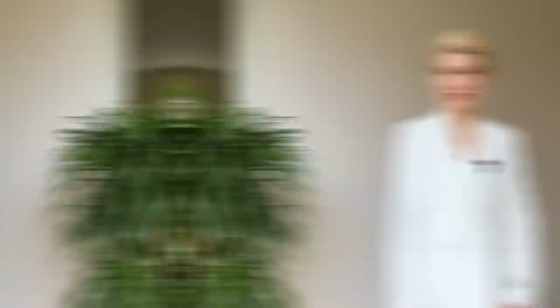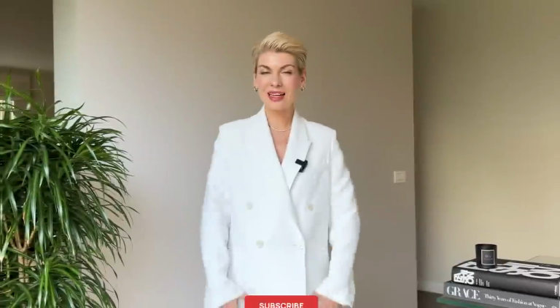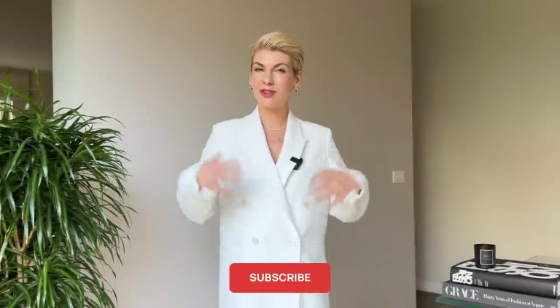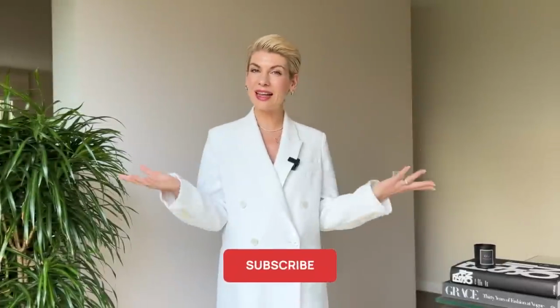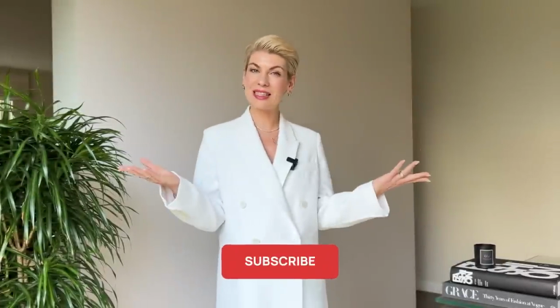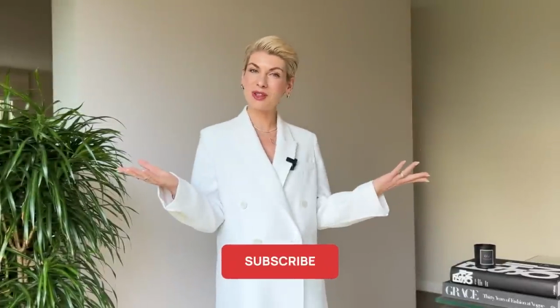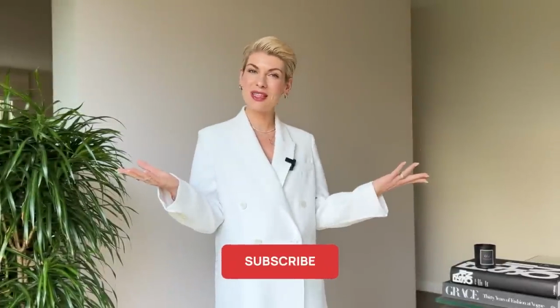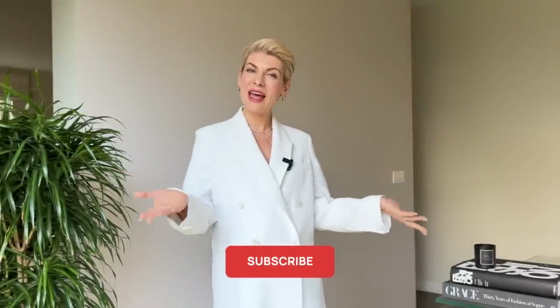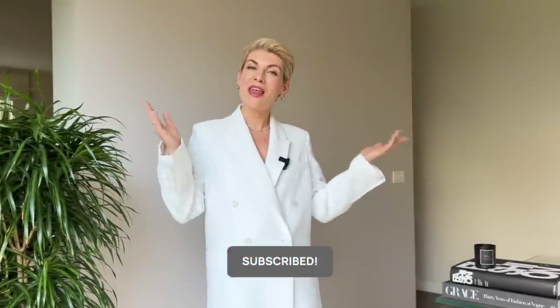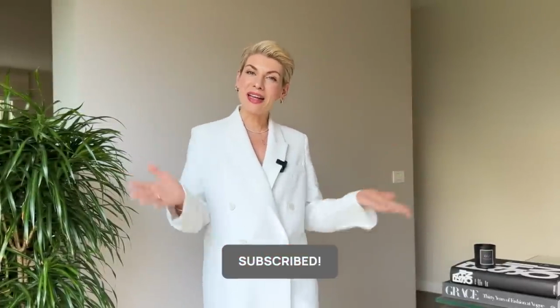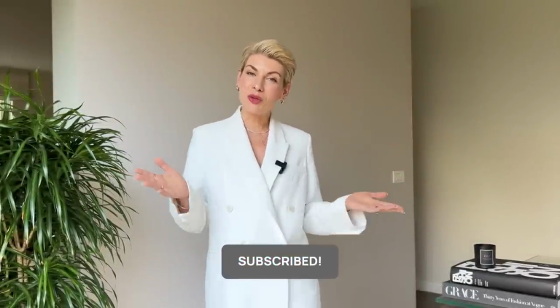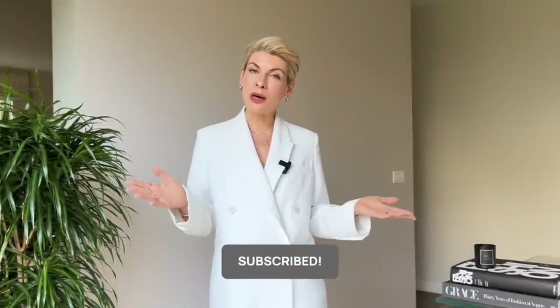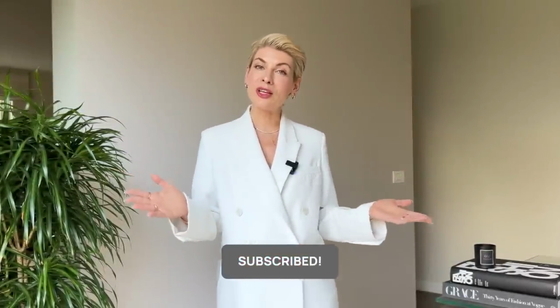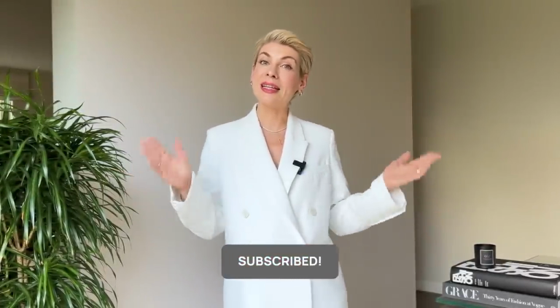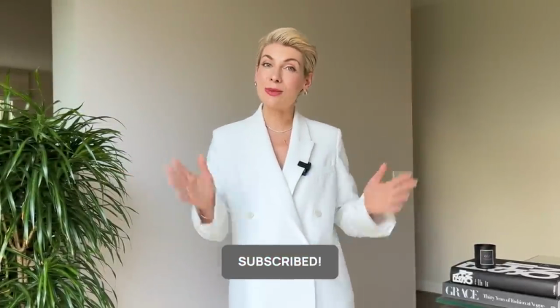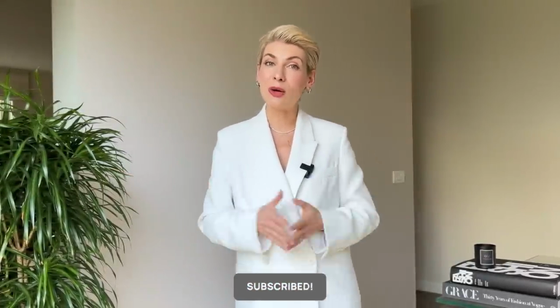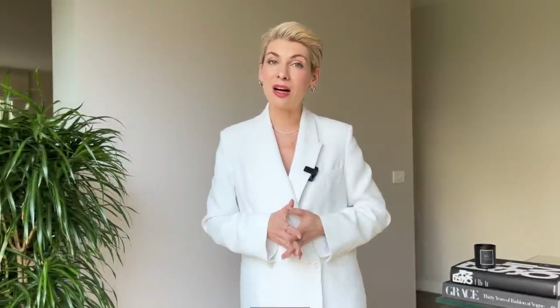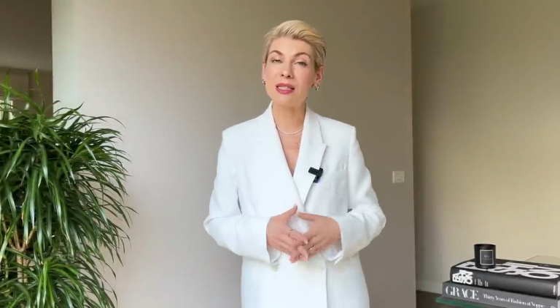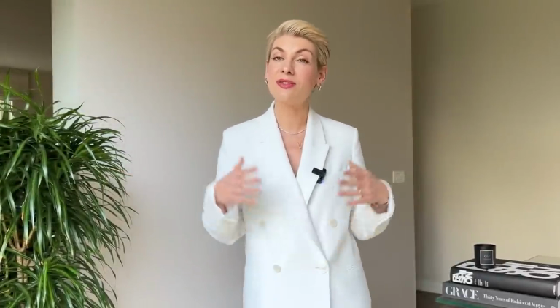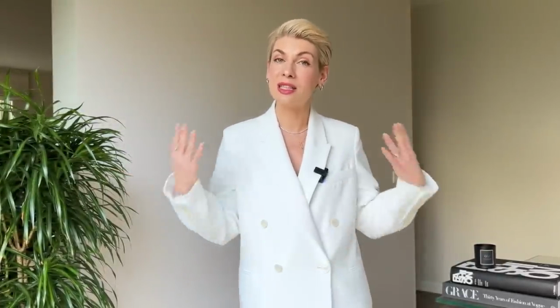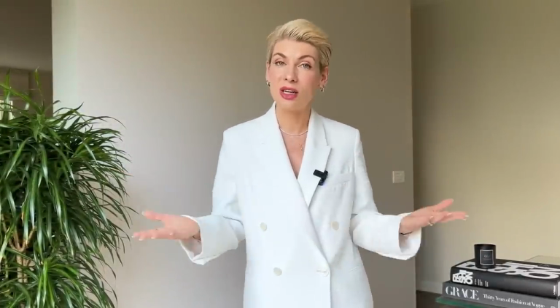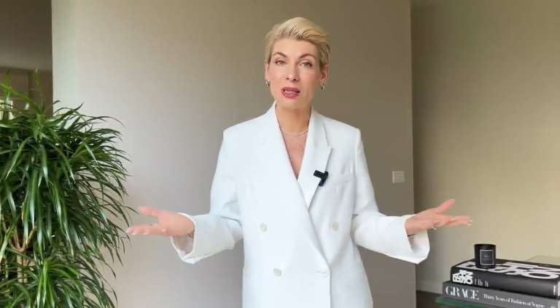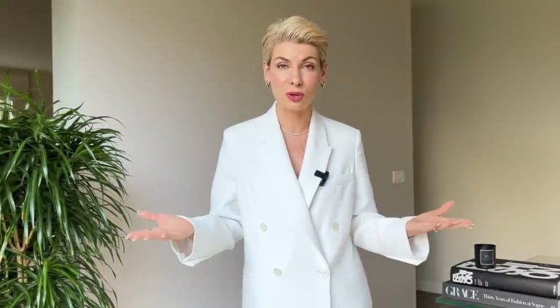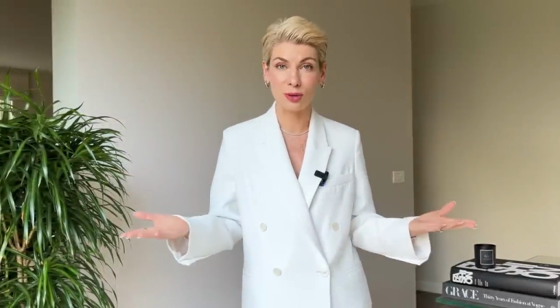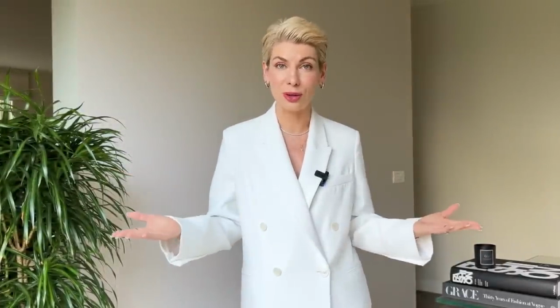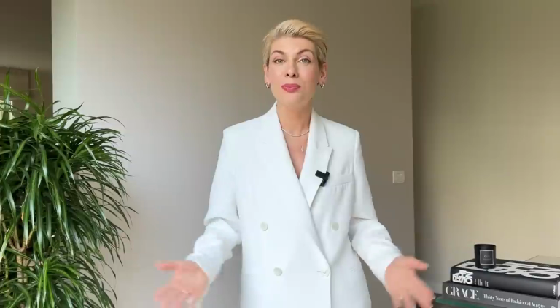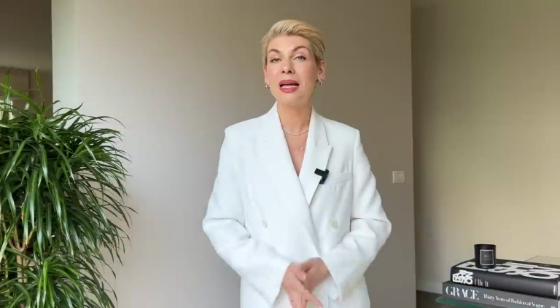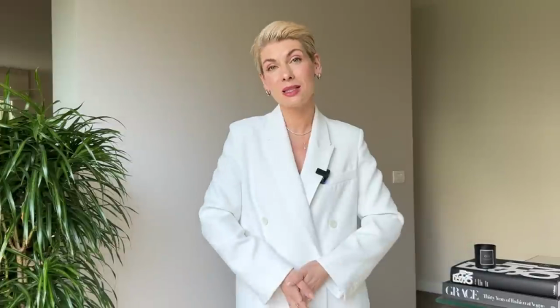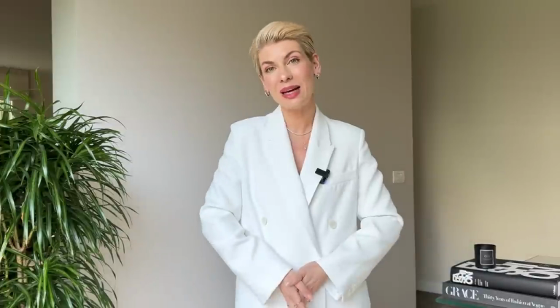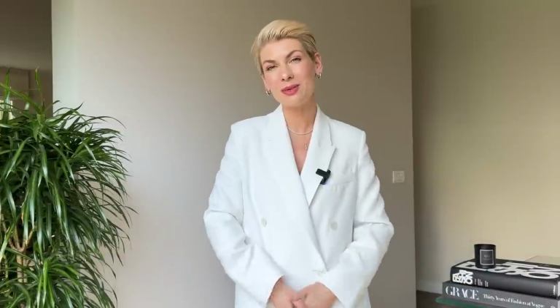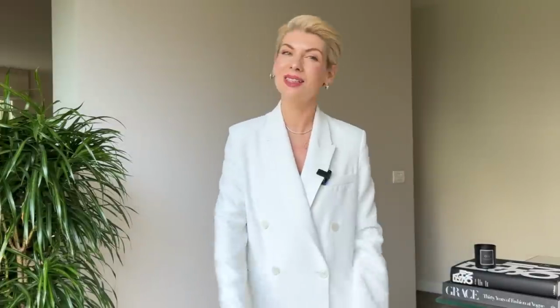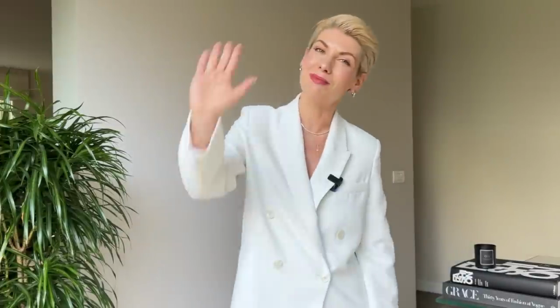Et voila, that's it for today! Thank you for watching. Let me know in the comments if this video was useful for you, and I'll see you next week. Bye!